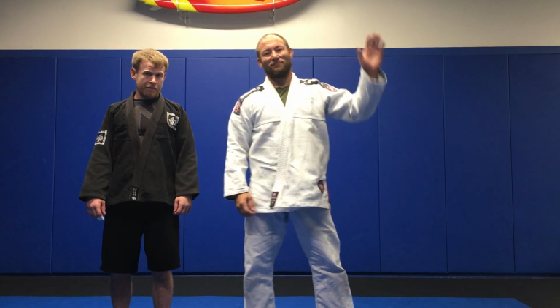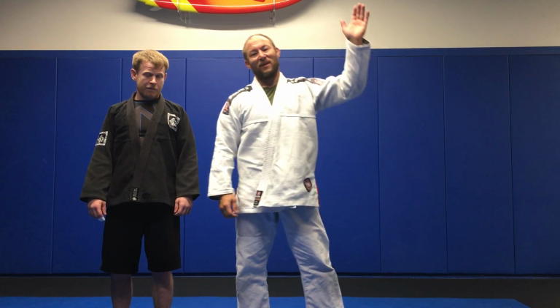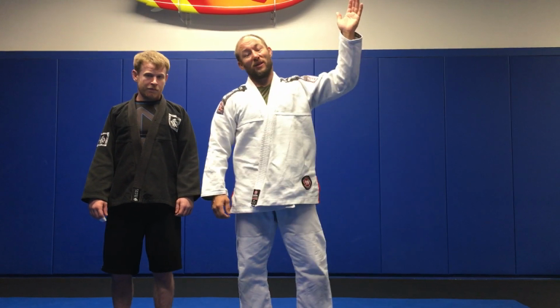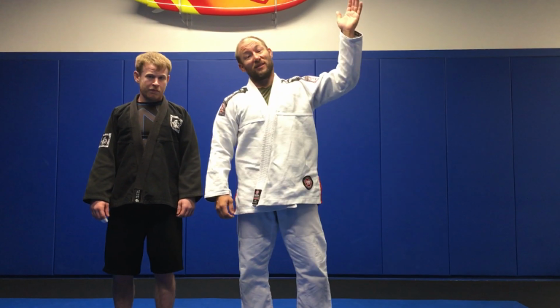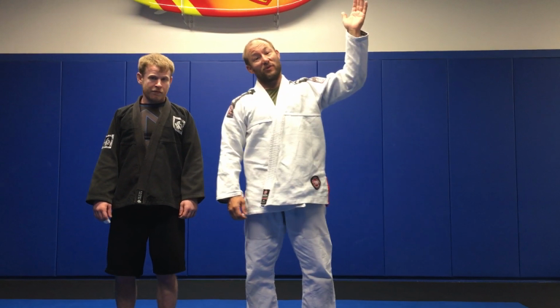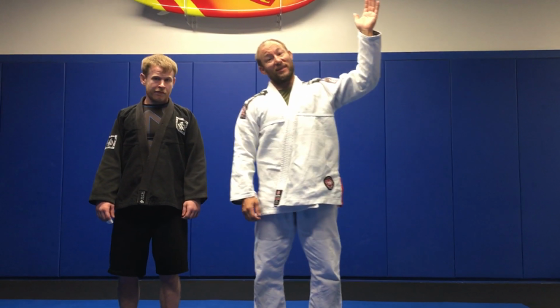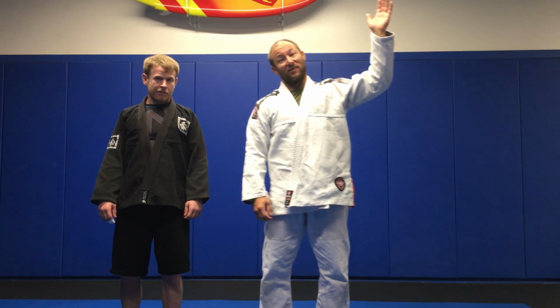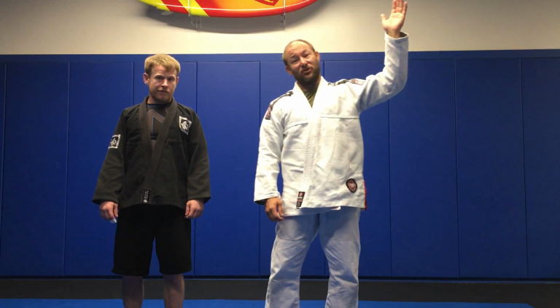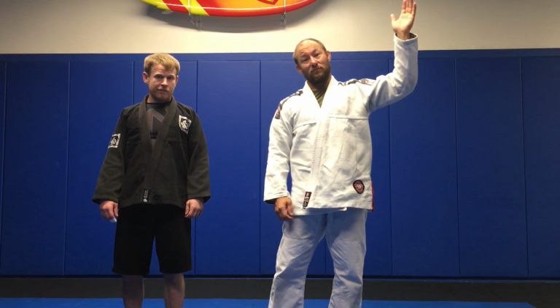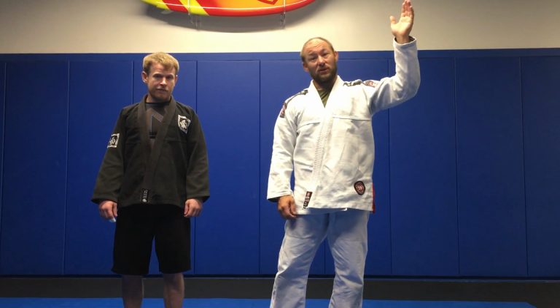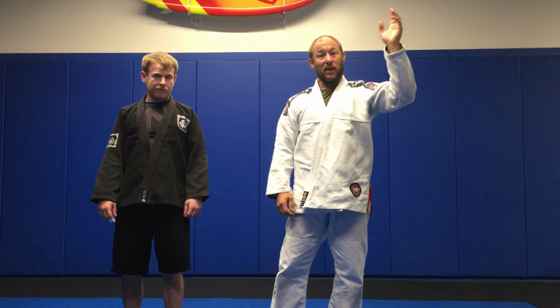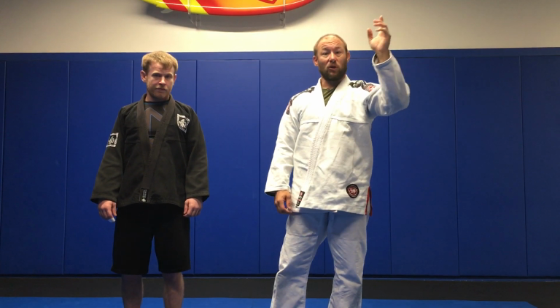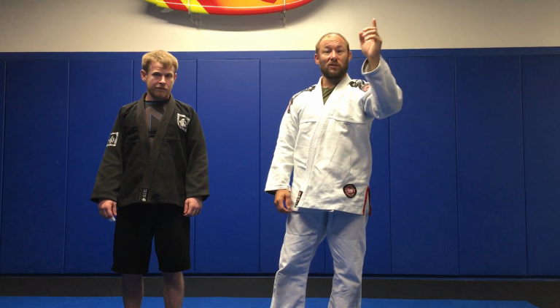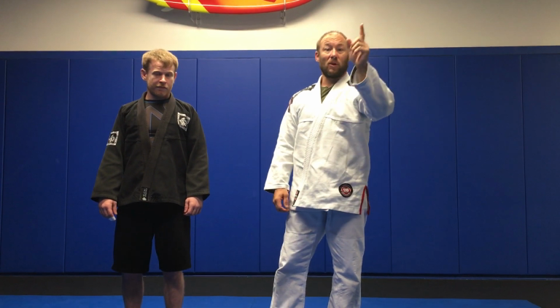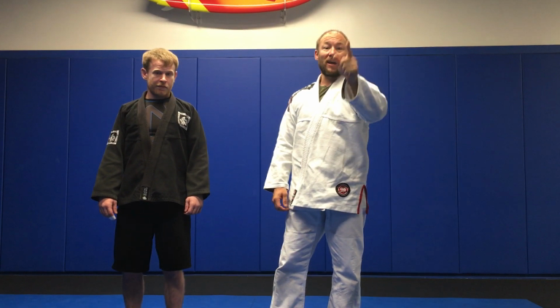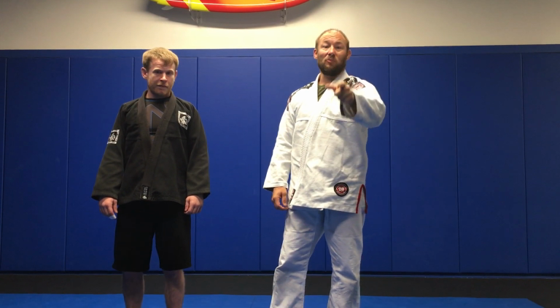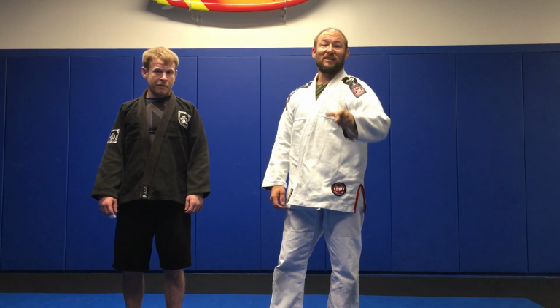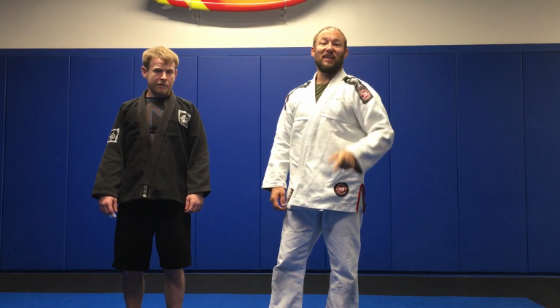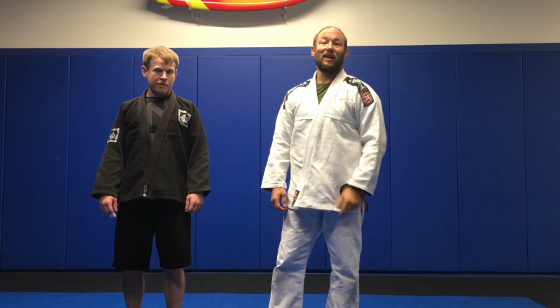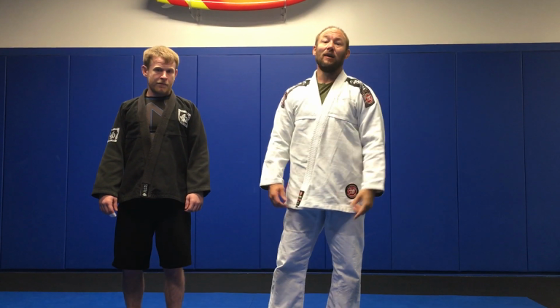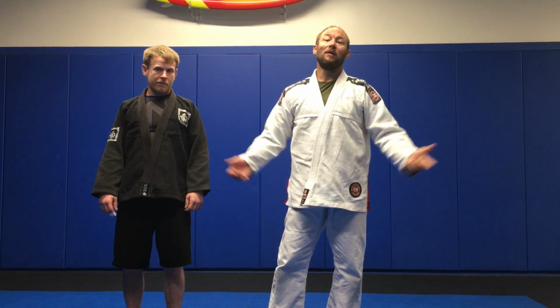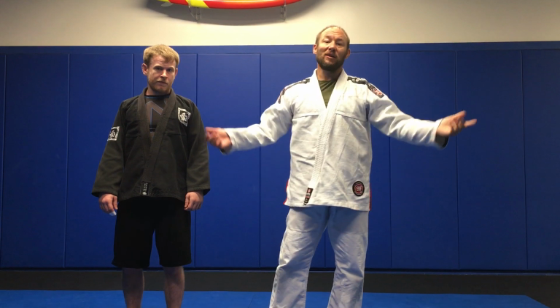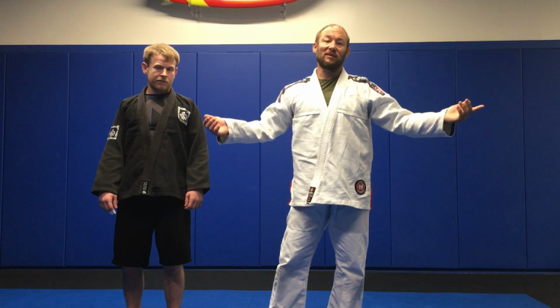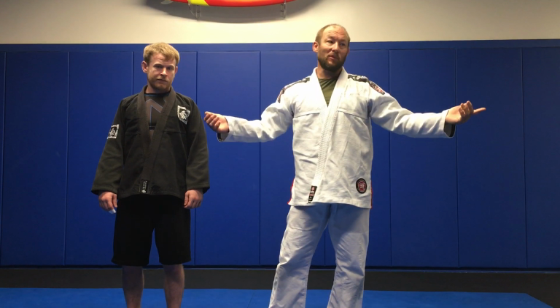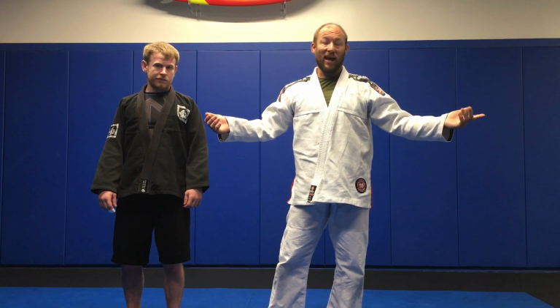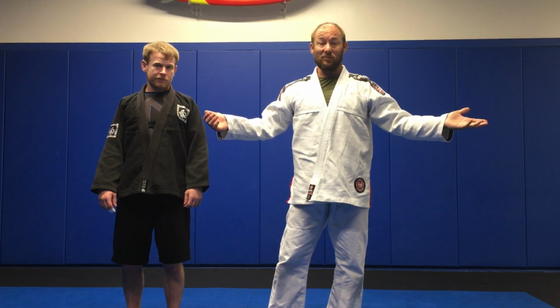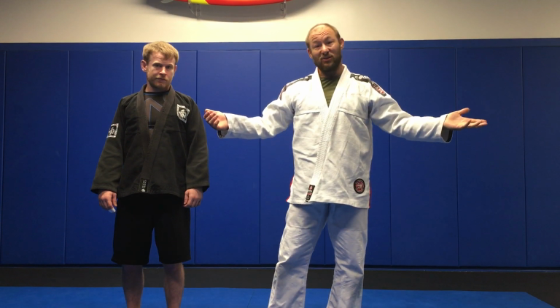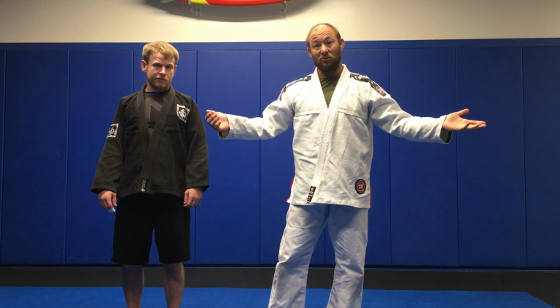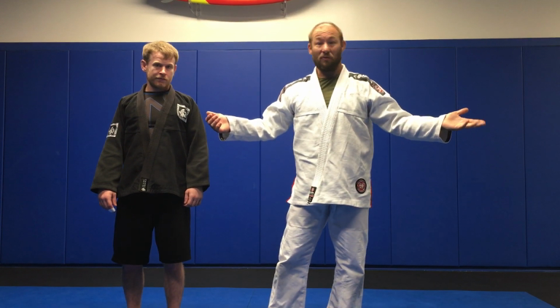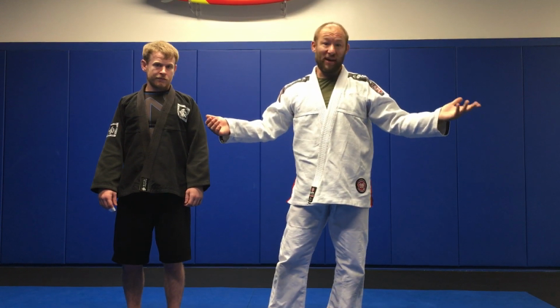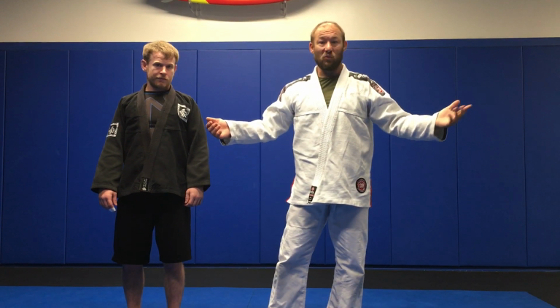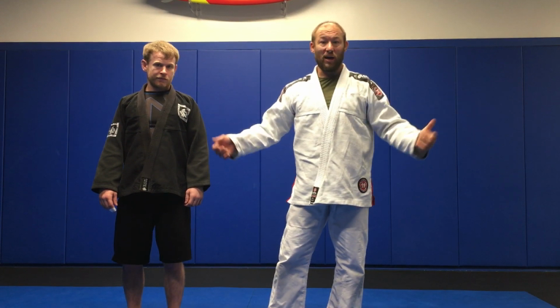Hey everybody, it's here for Takedown Nation. Today we're going to talk about ankle bits in the gi because somebody asked me to, that's why.